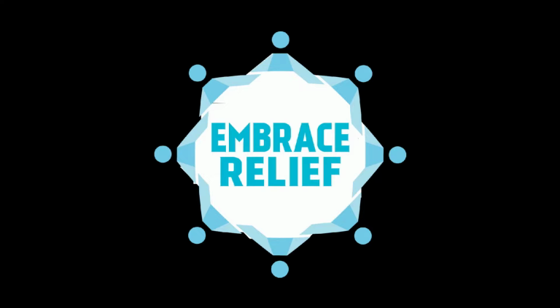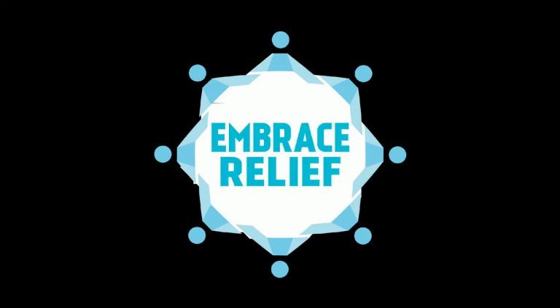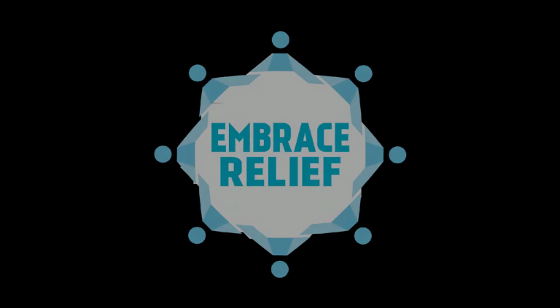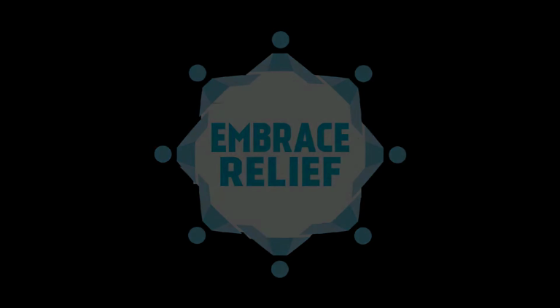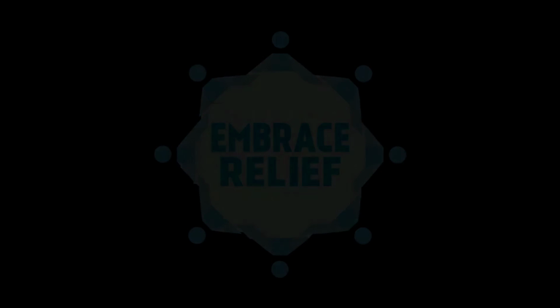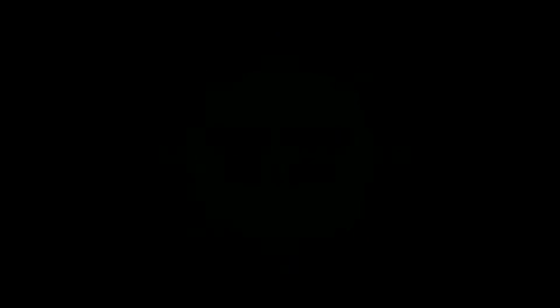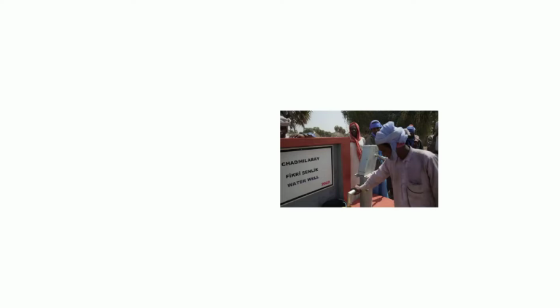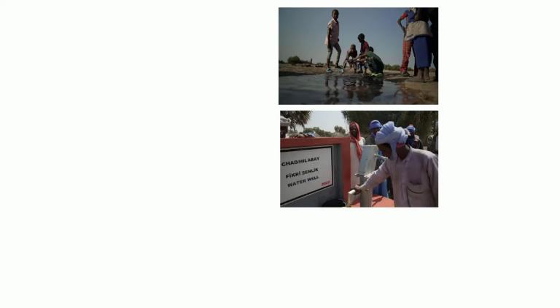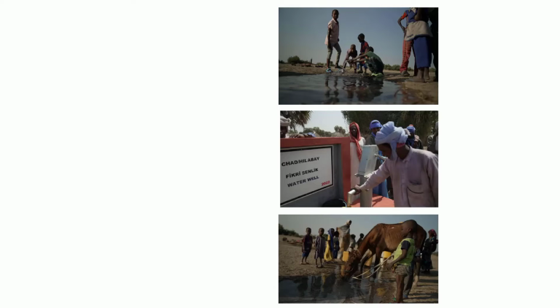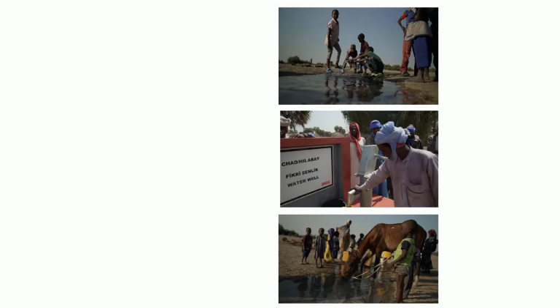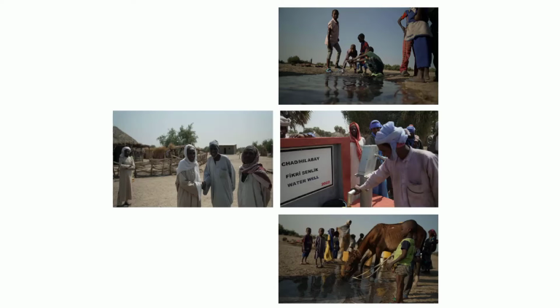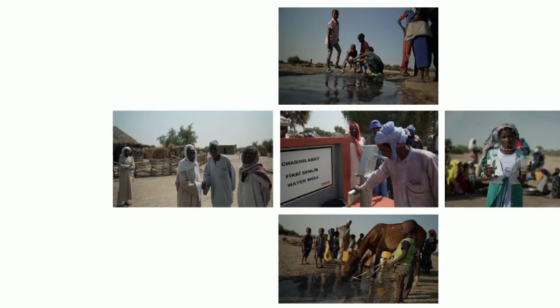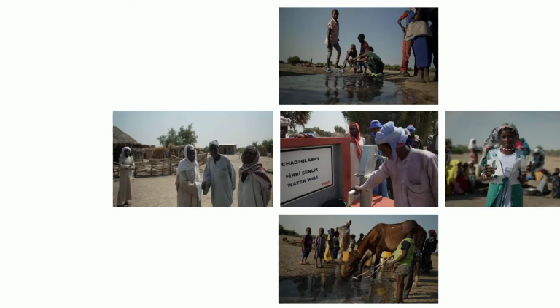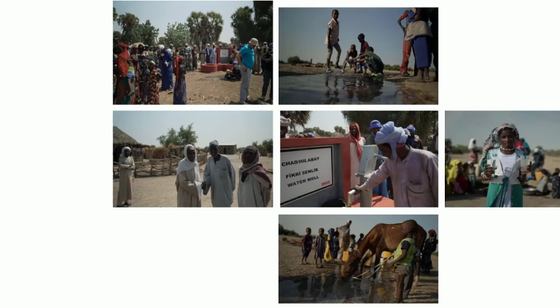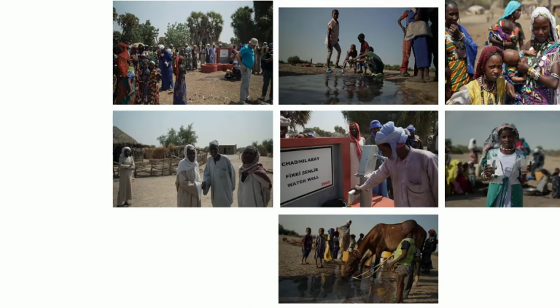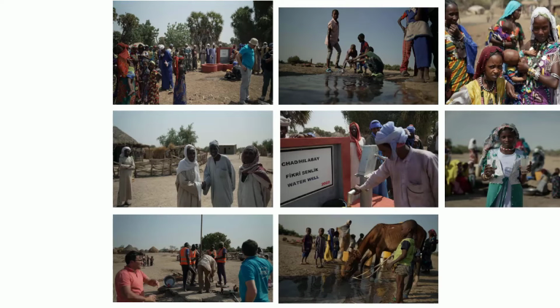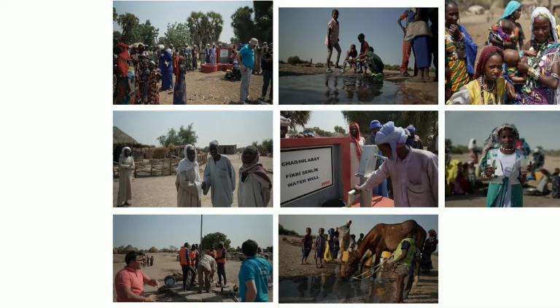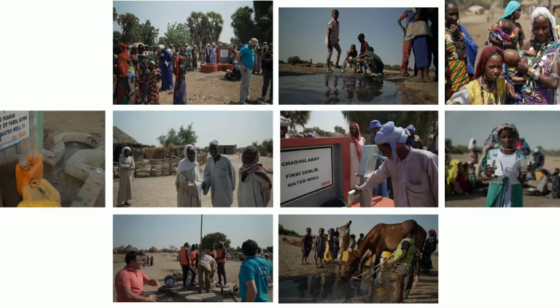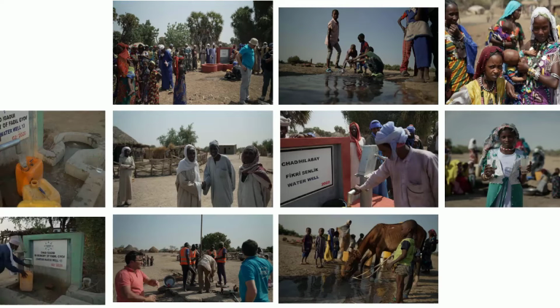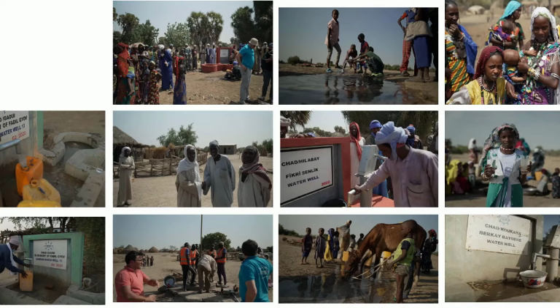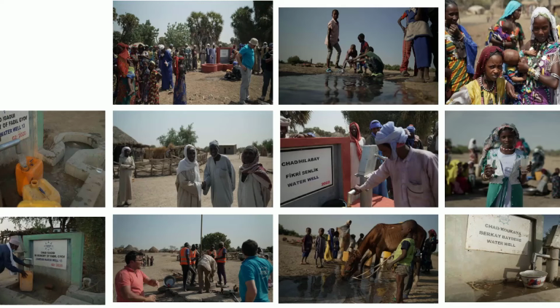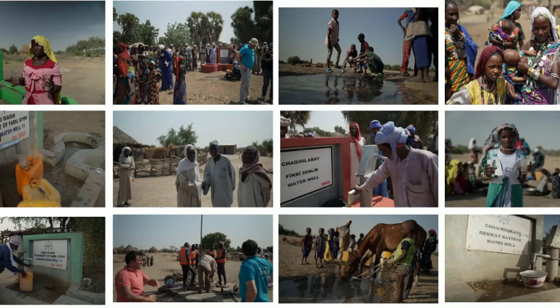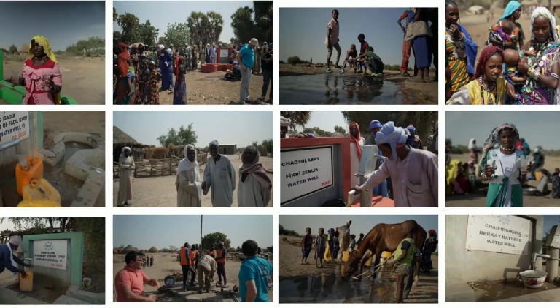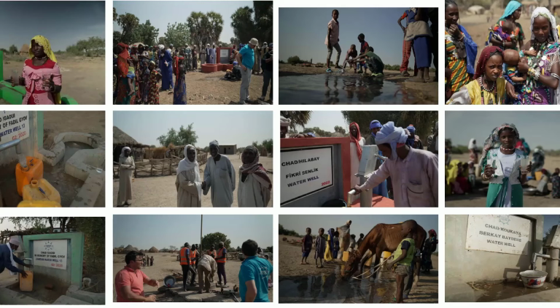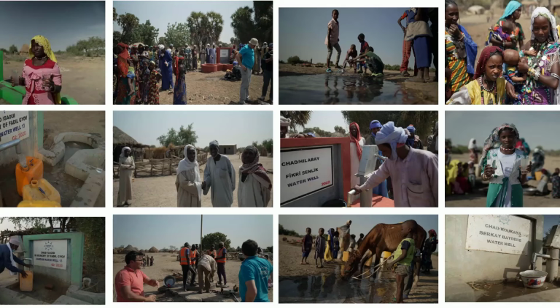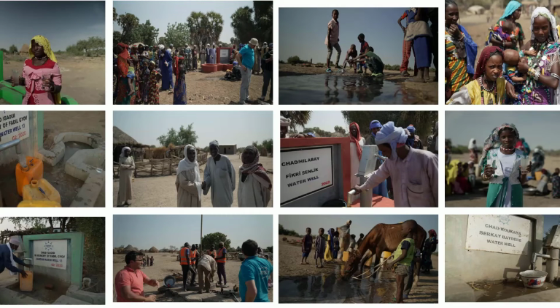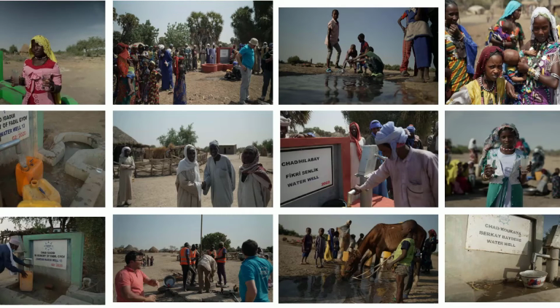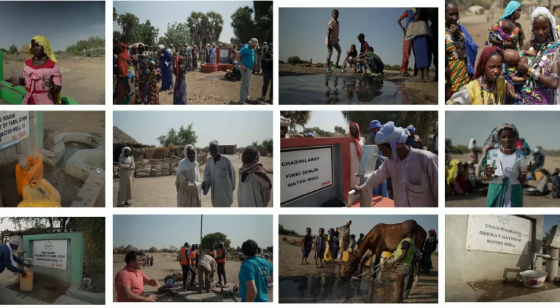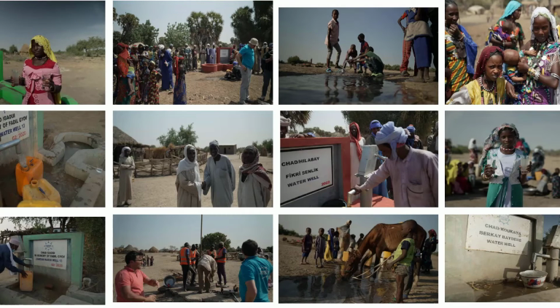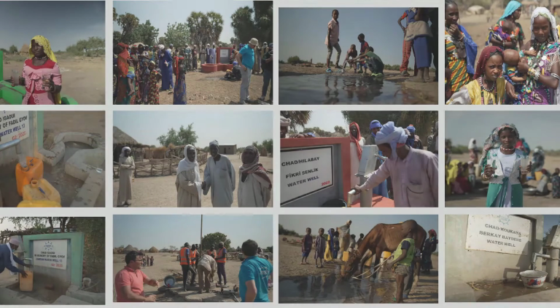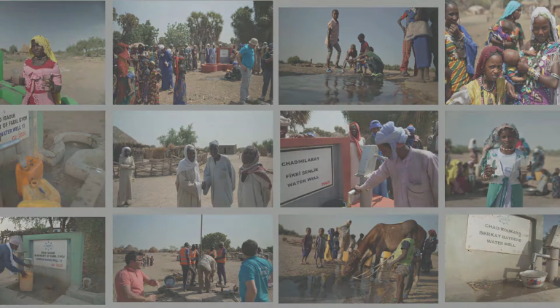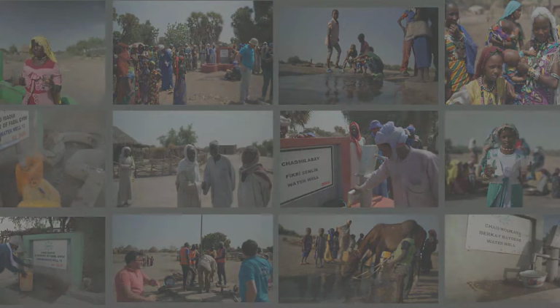With enough time and resources, we plan for these wells to spread across local communities and regions in need, giving people the clean drinking water they deserve.